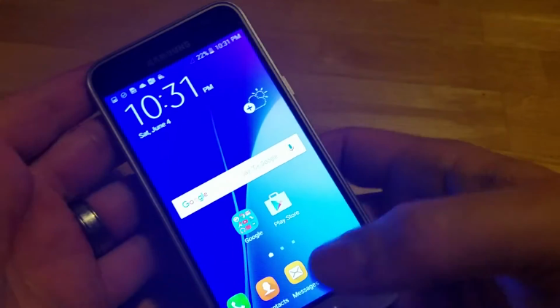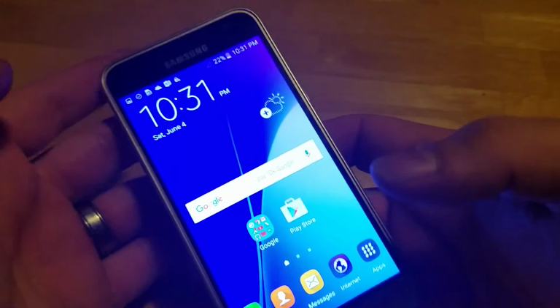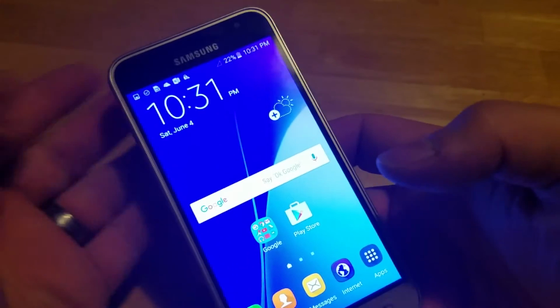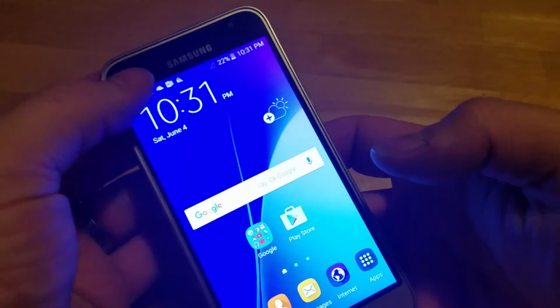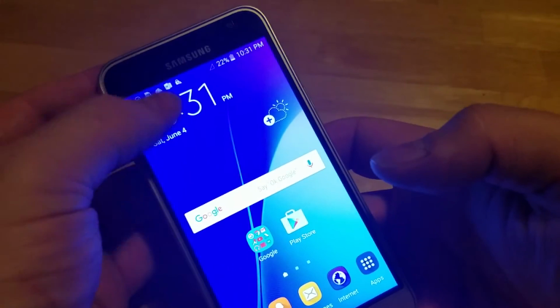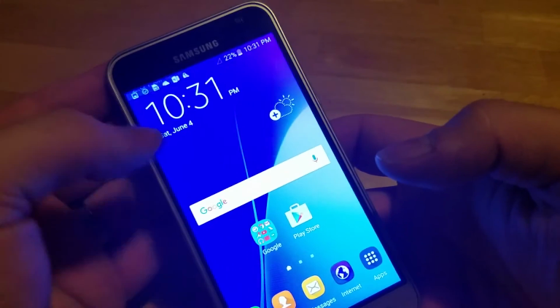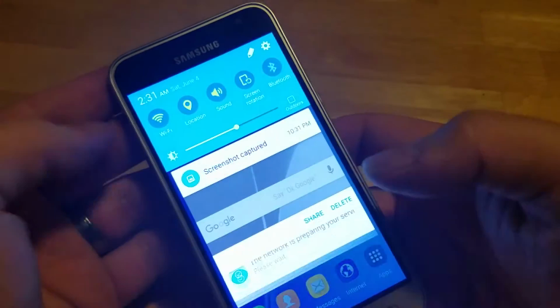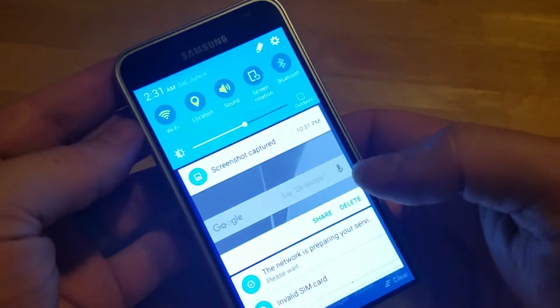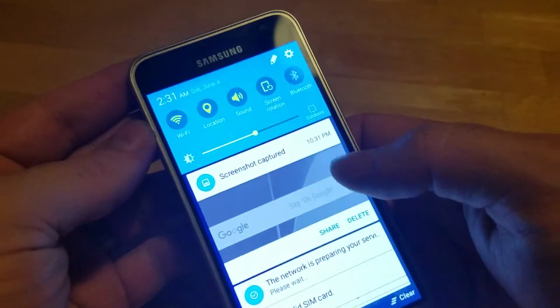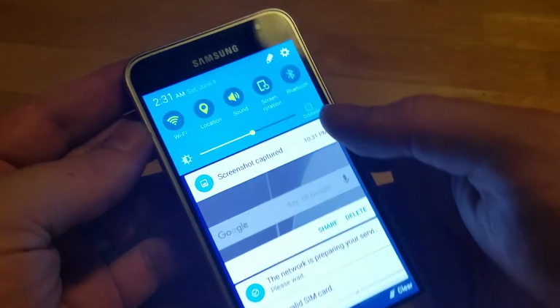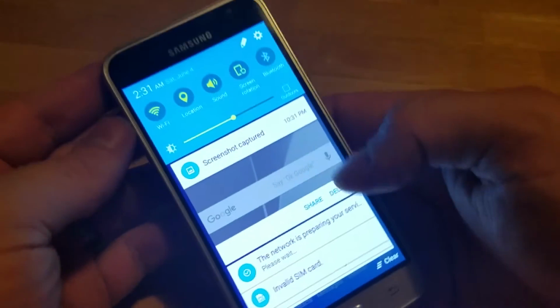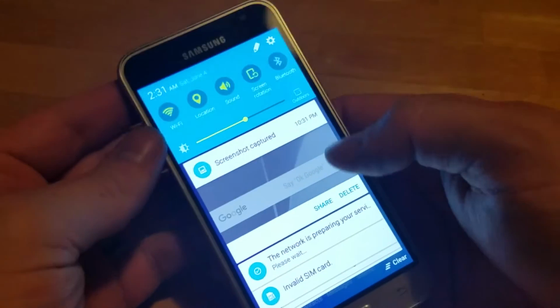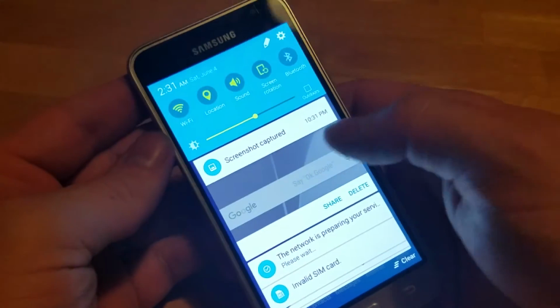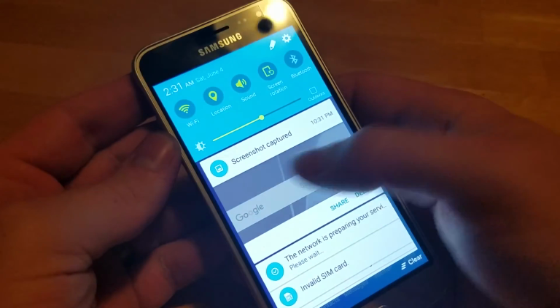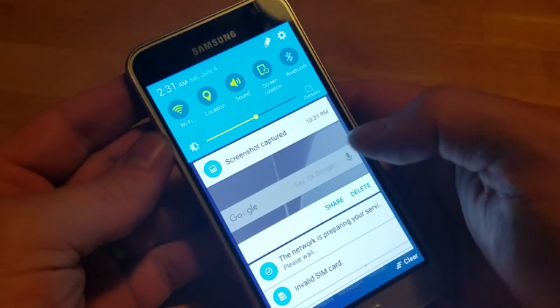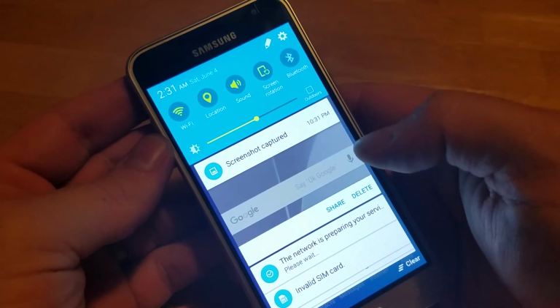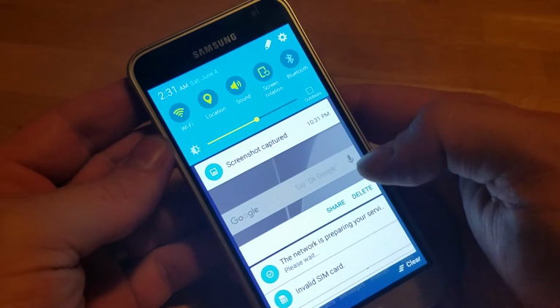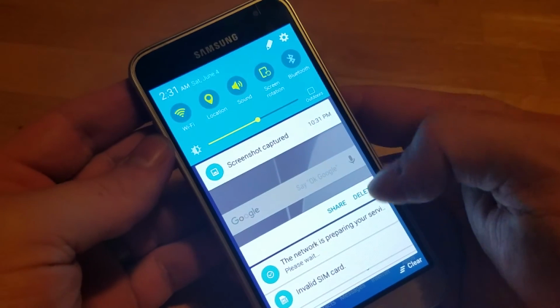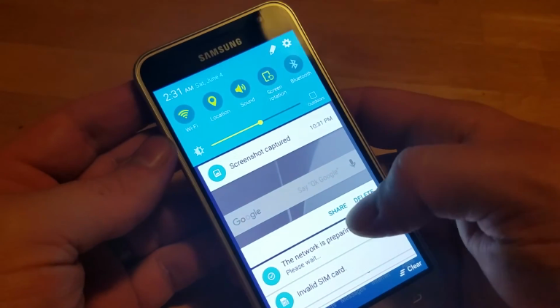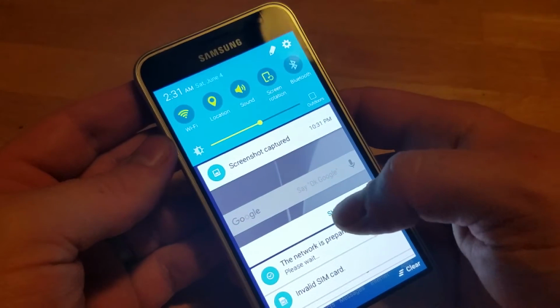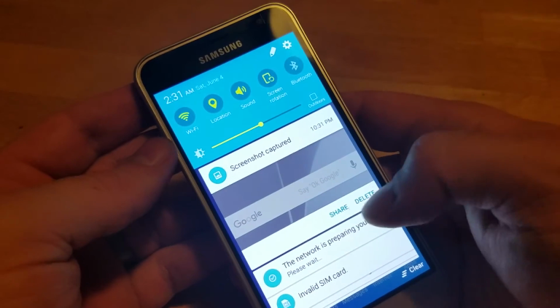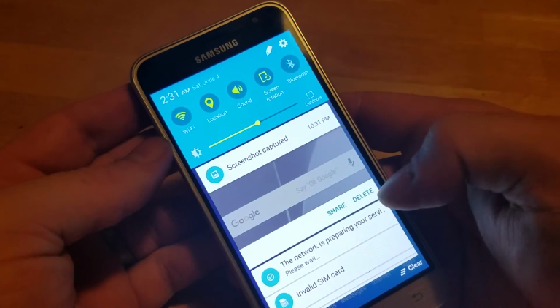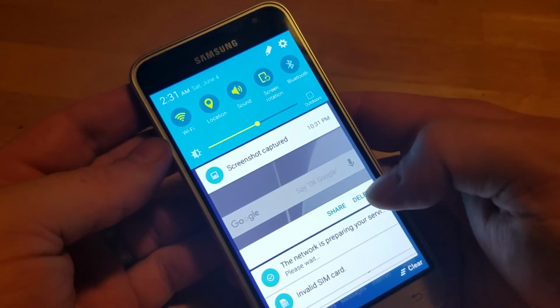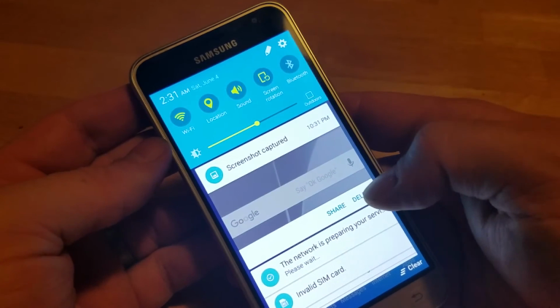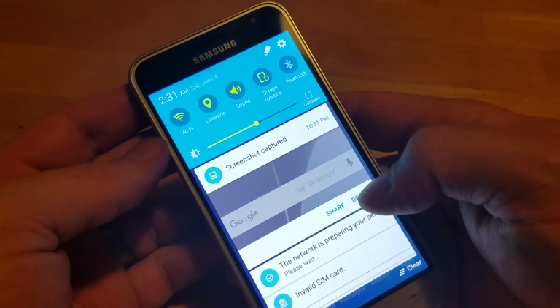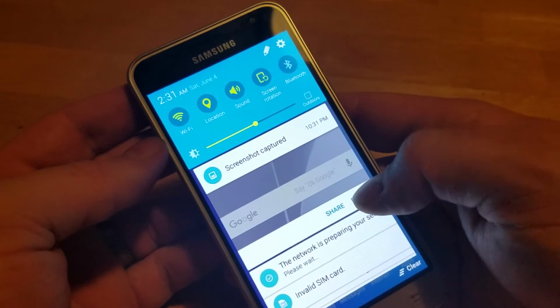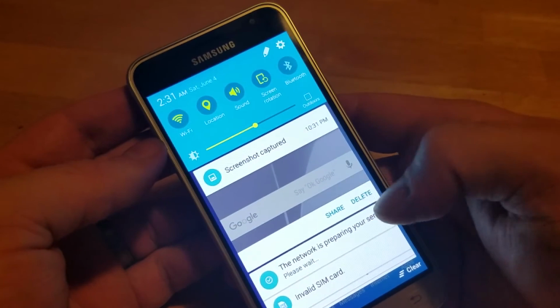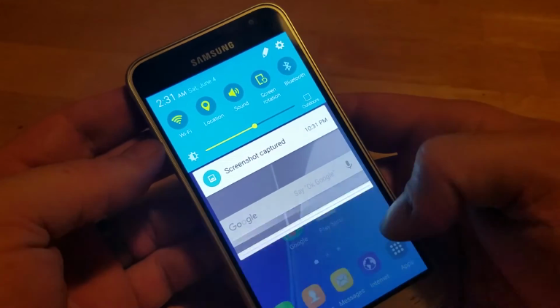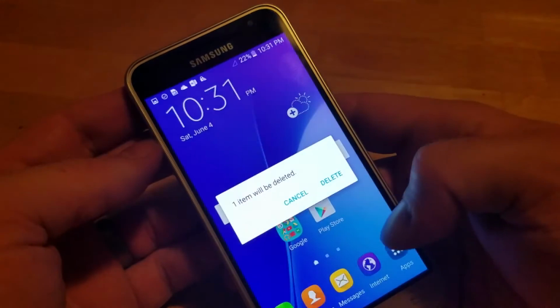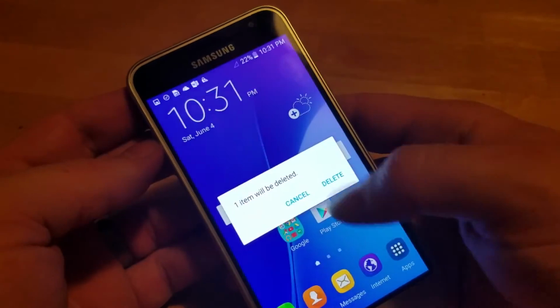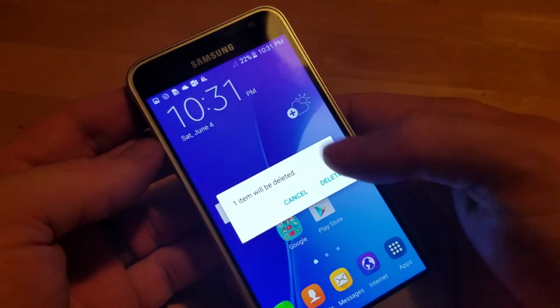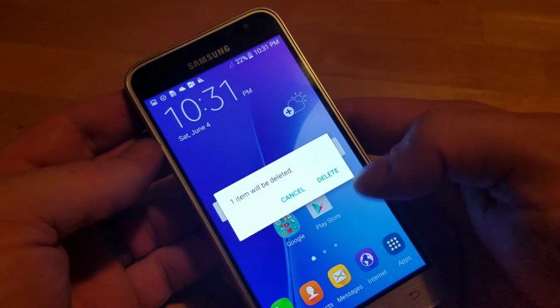Once you take the screenshot, you can actually slide down your notification bar. It's right here. You can hit share quickly, or you can delete it if you didn't actually need it.